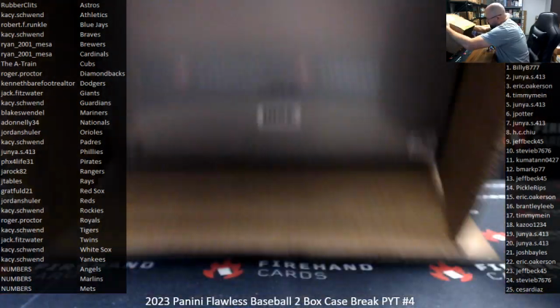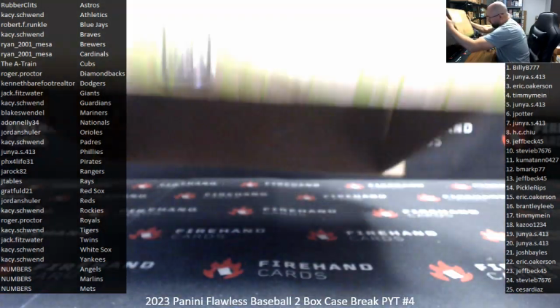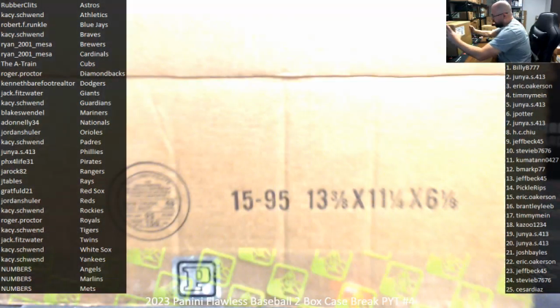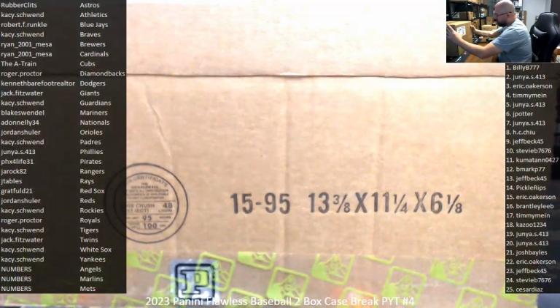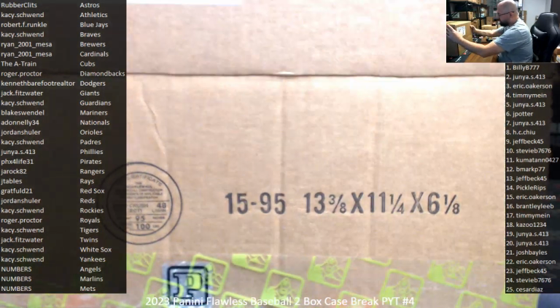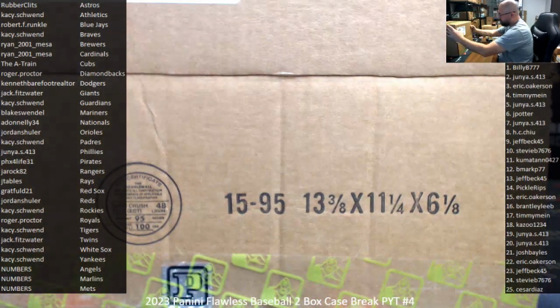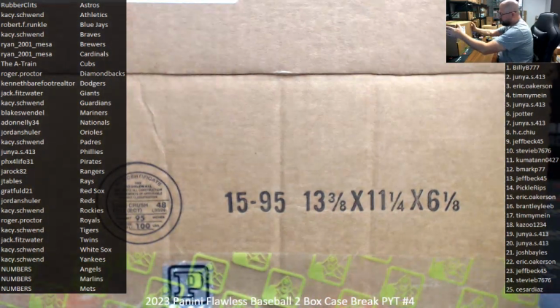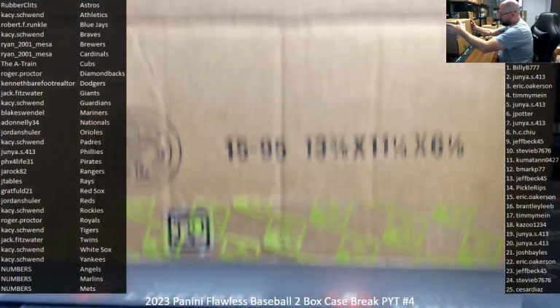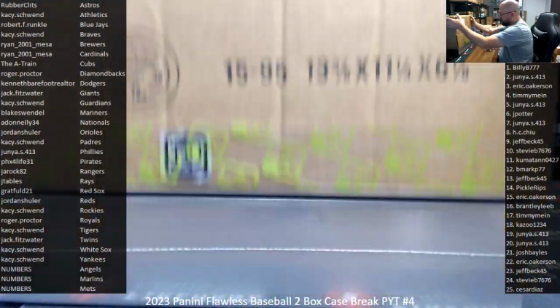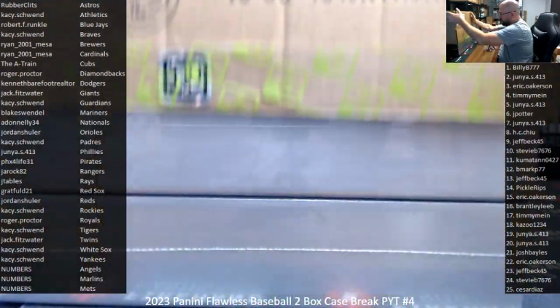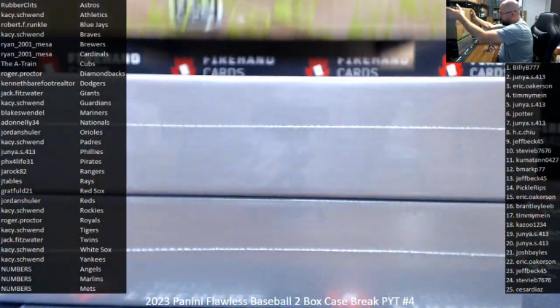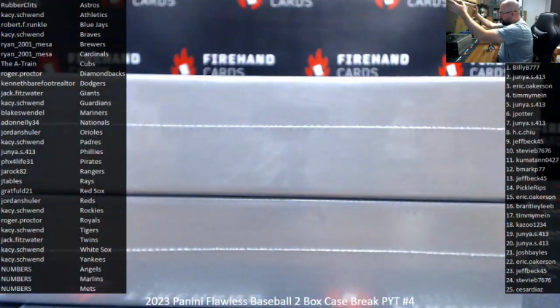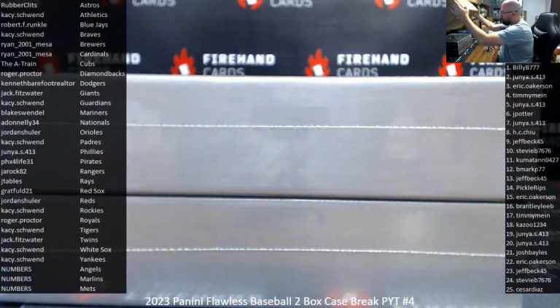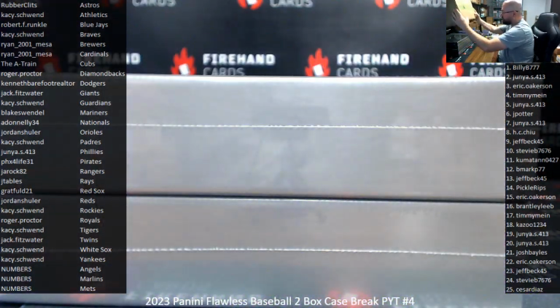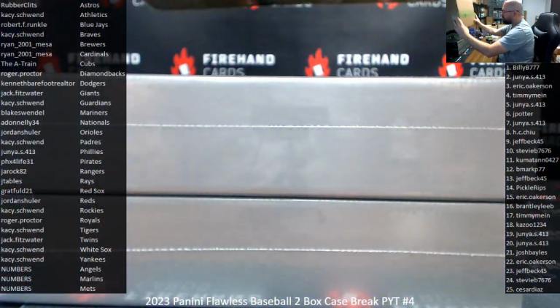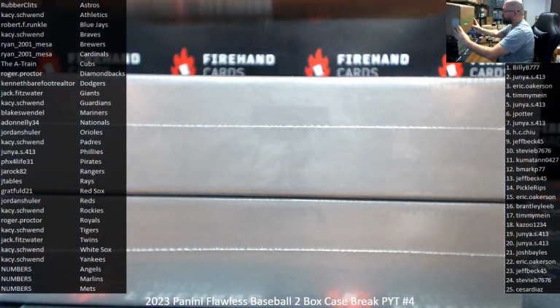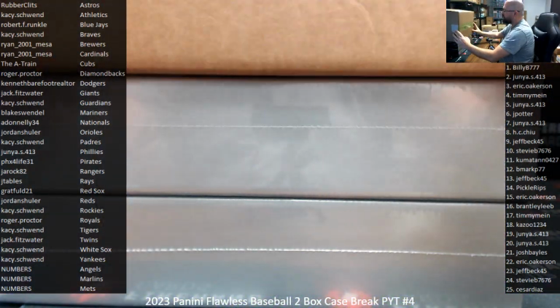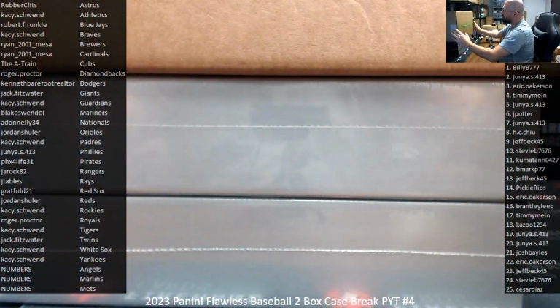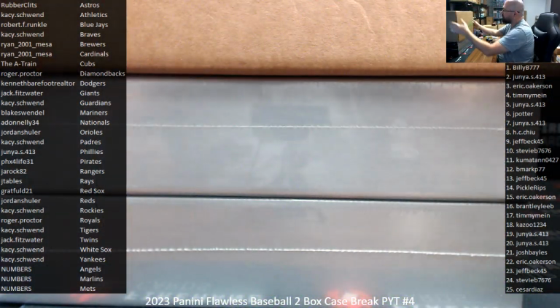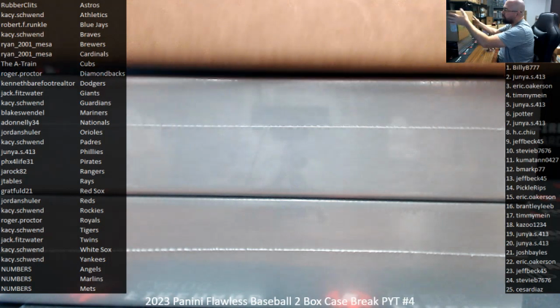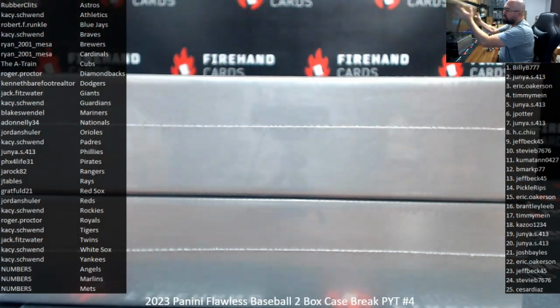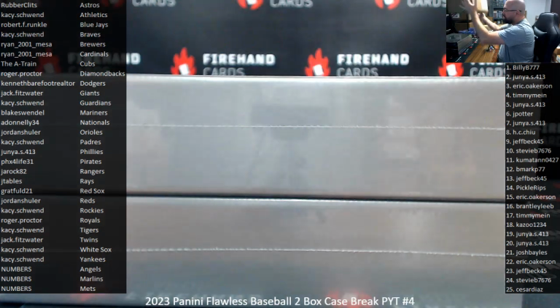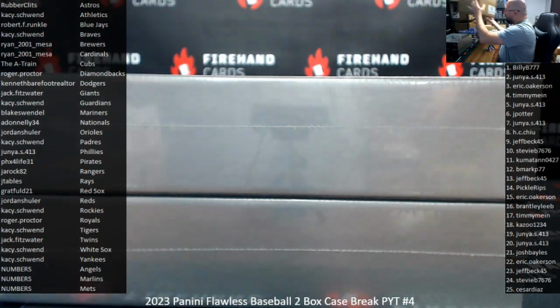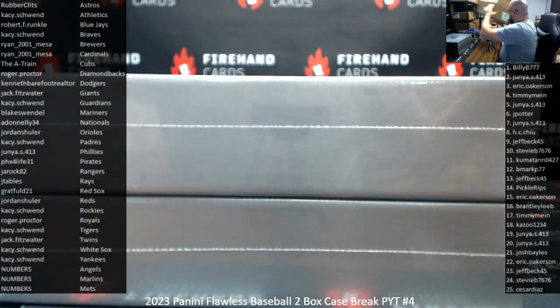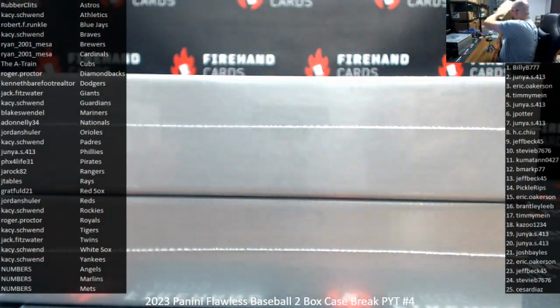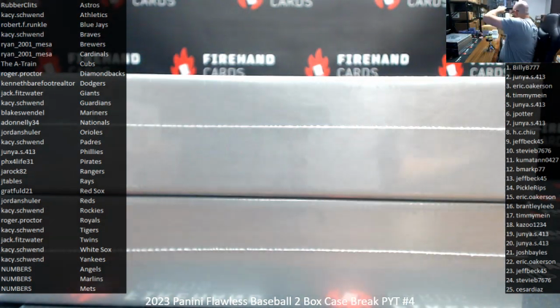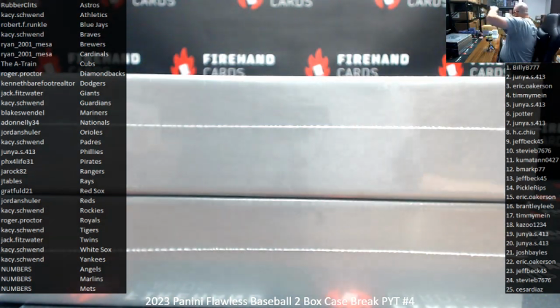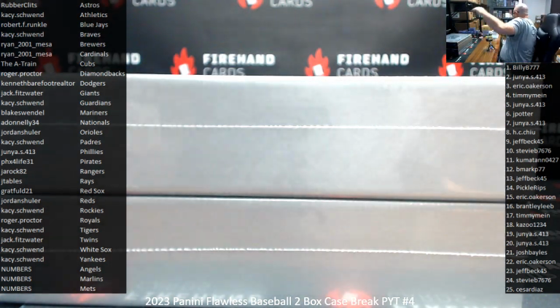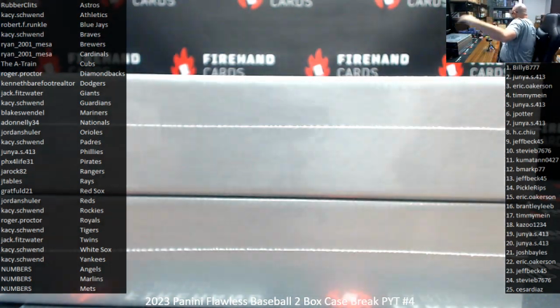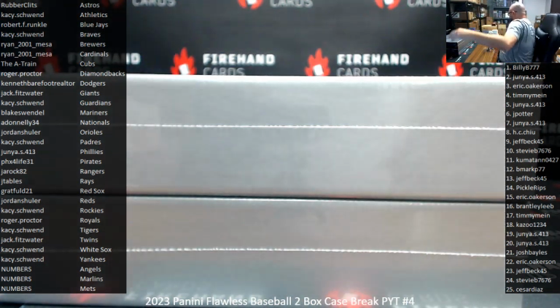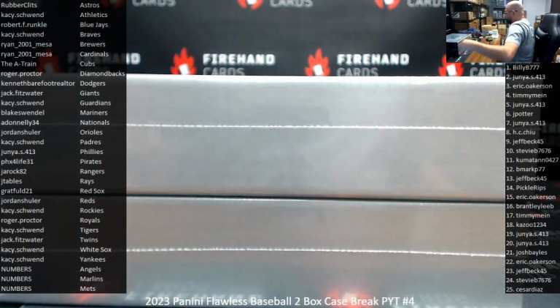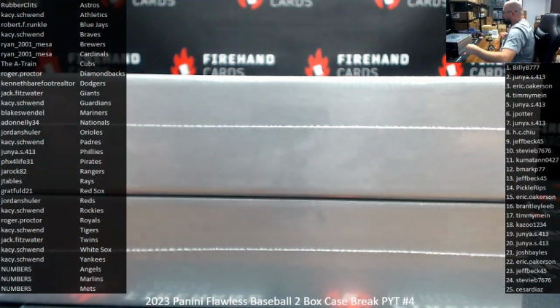If you guys are in this break and reside in the United States, one empty briefcase — let me know, and we'll work it out on a first-come, first-served basis.